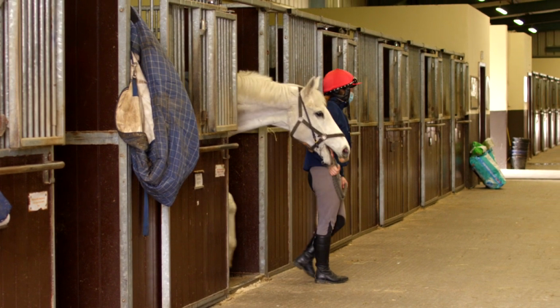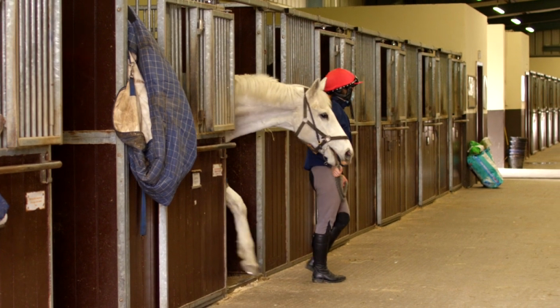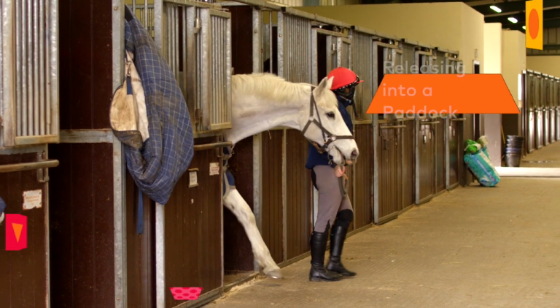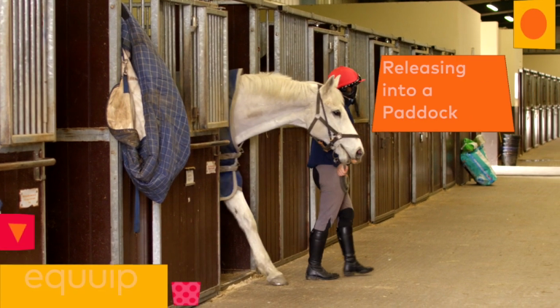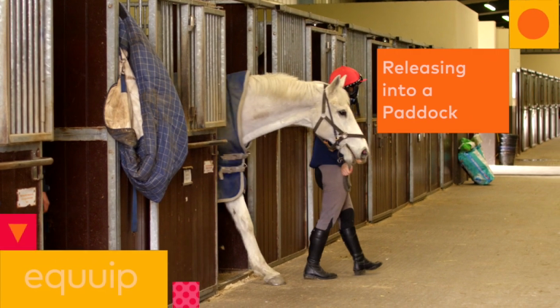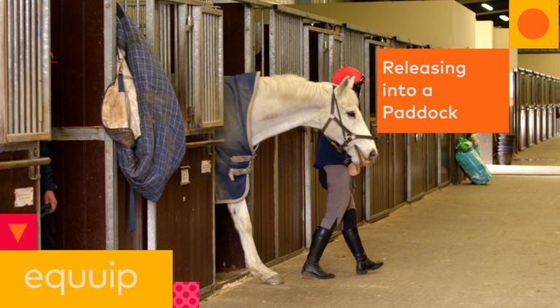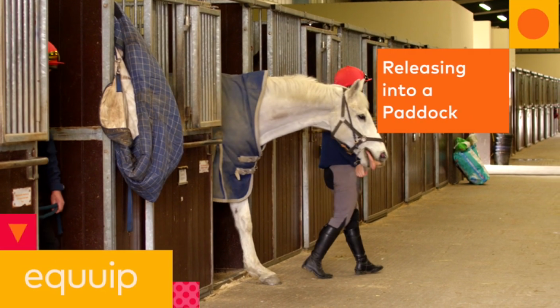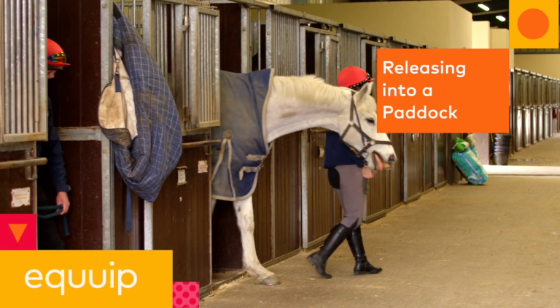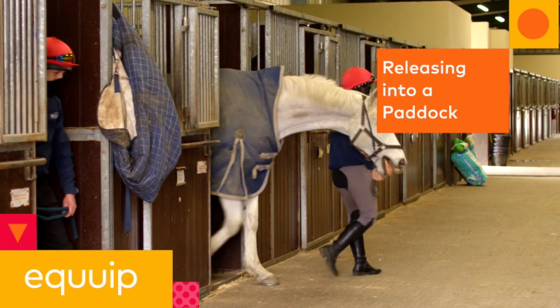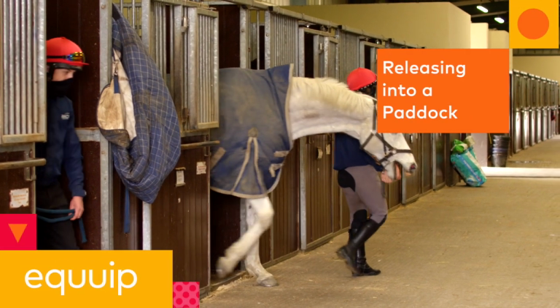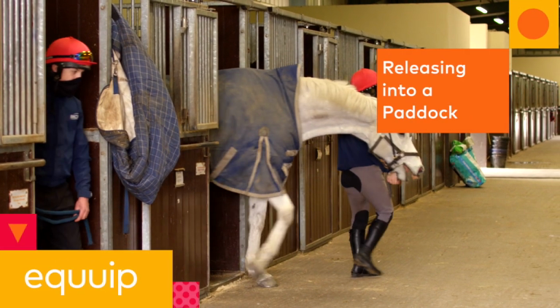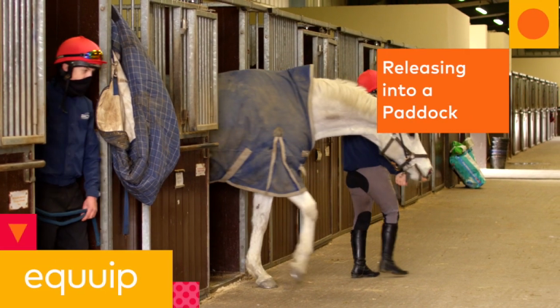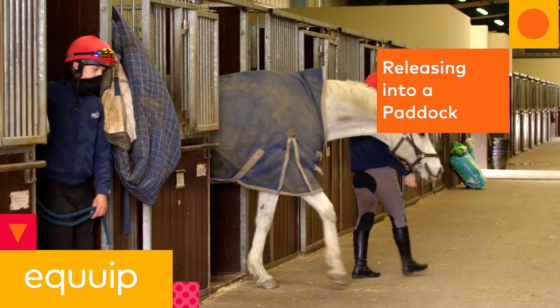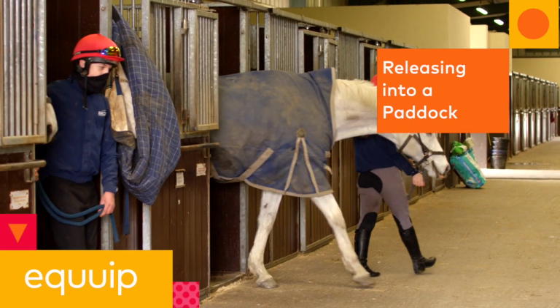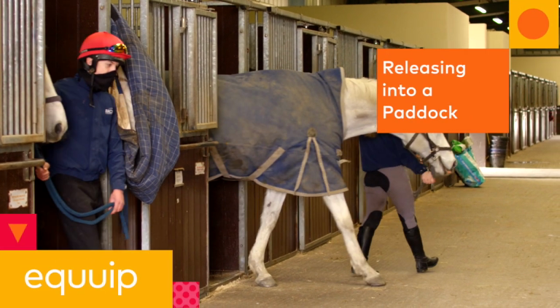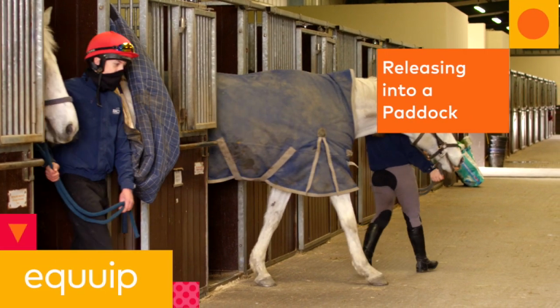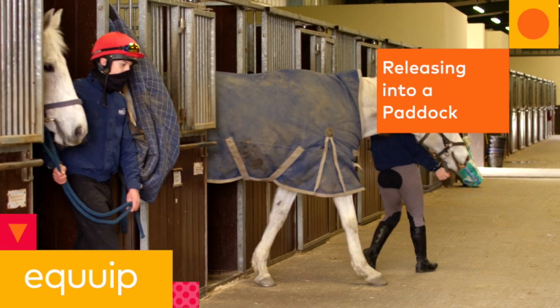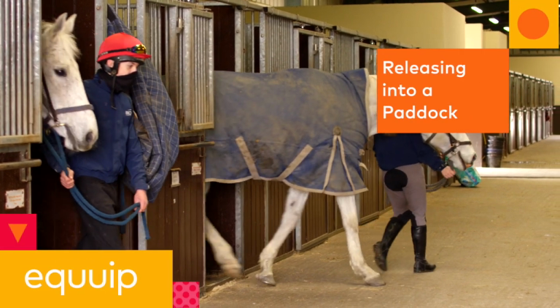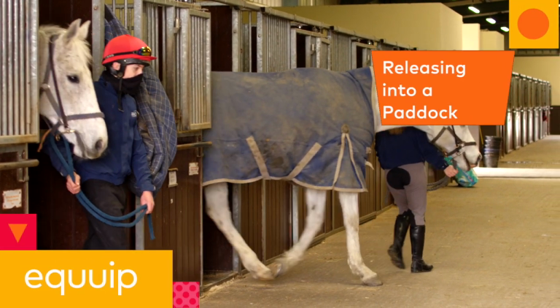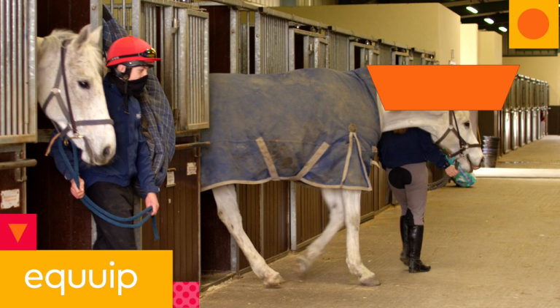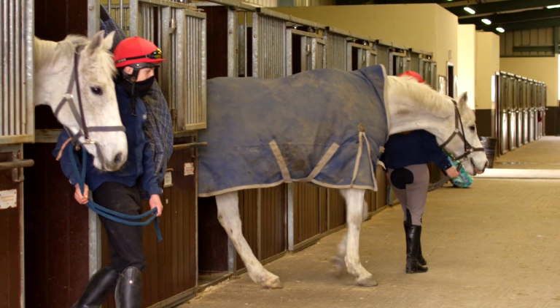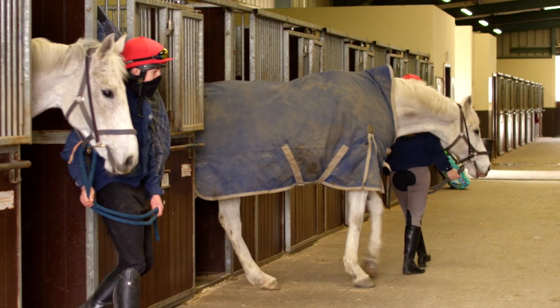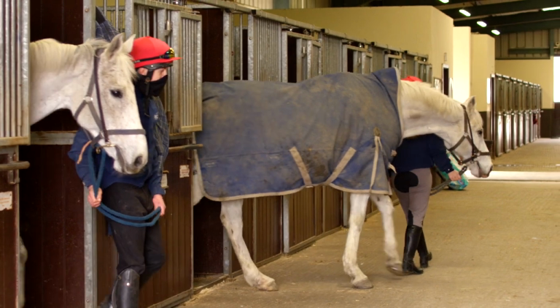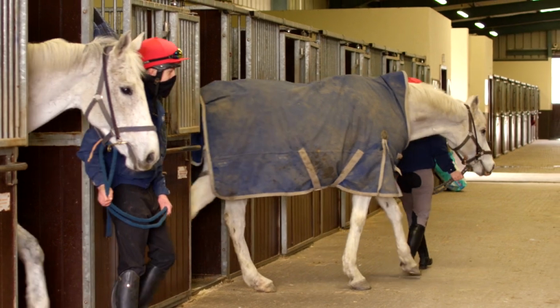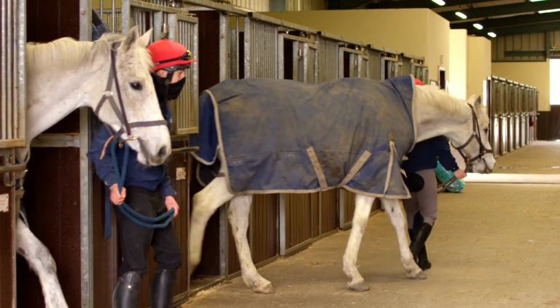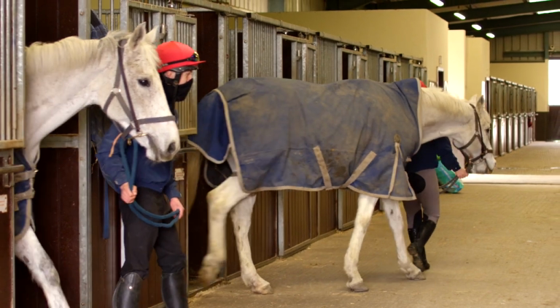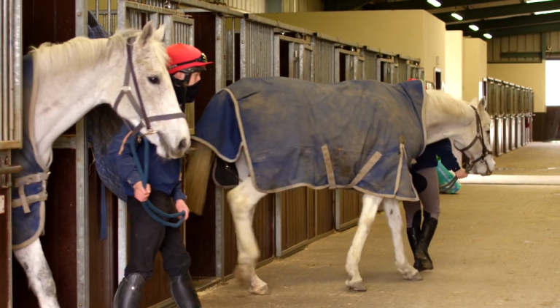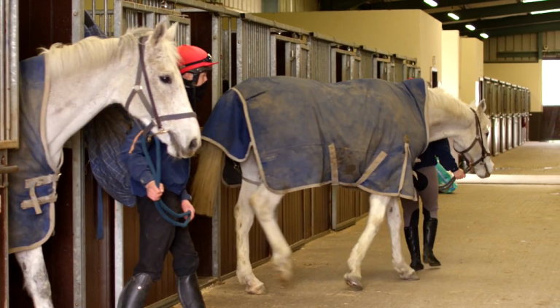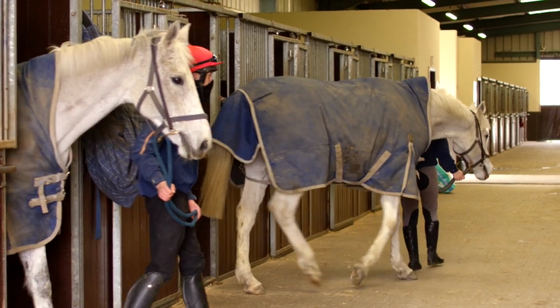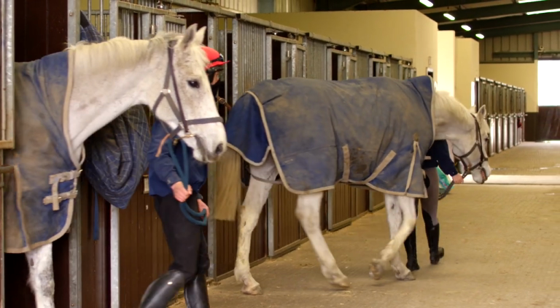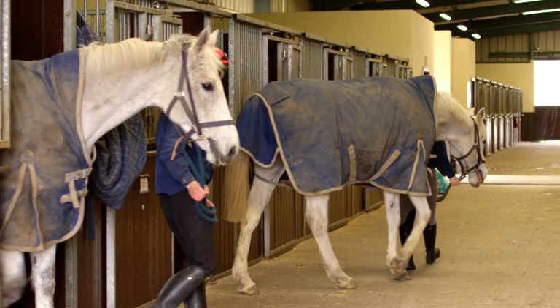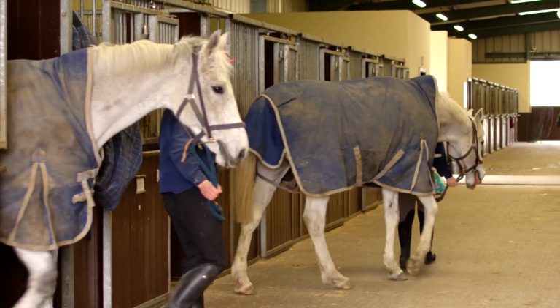In this video, we're going to go through the steps of how to safely release a horse into a paddock.